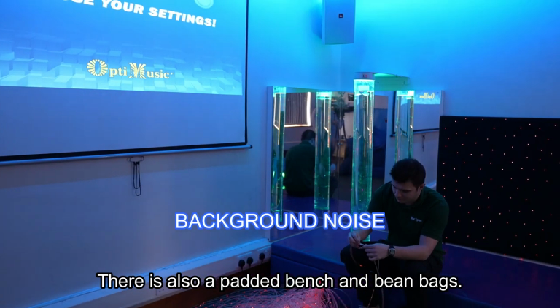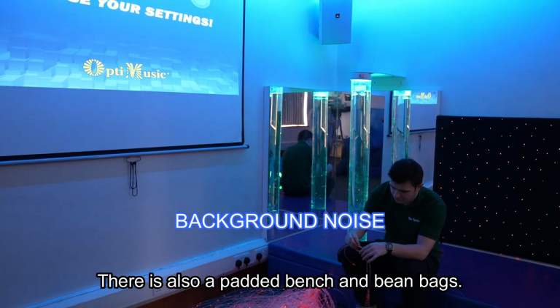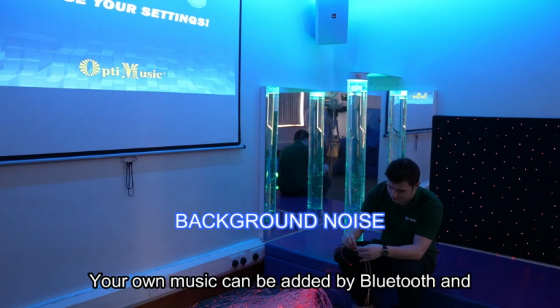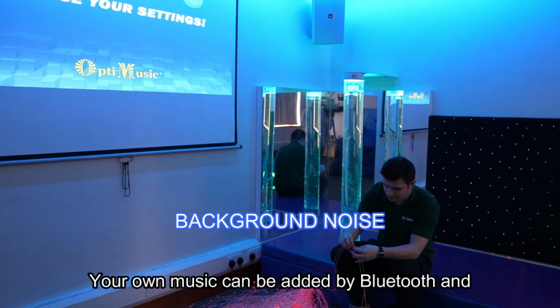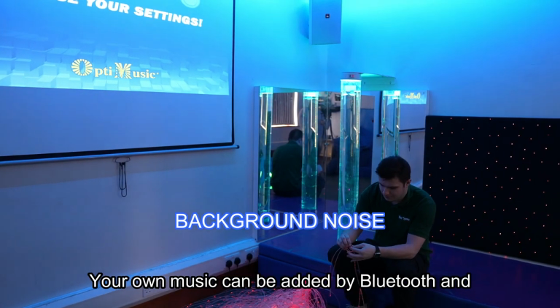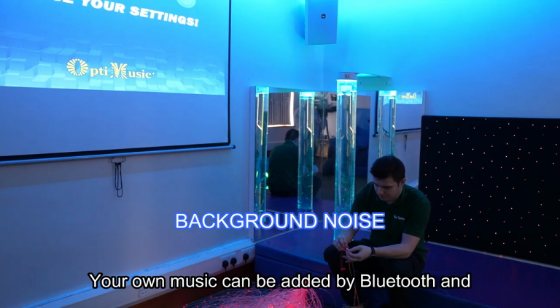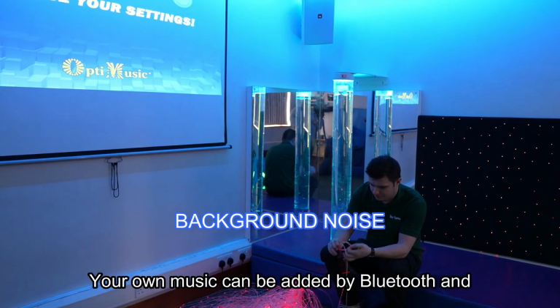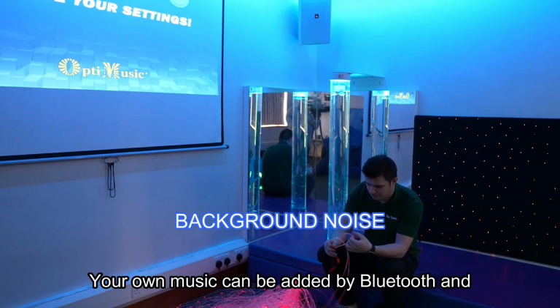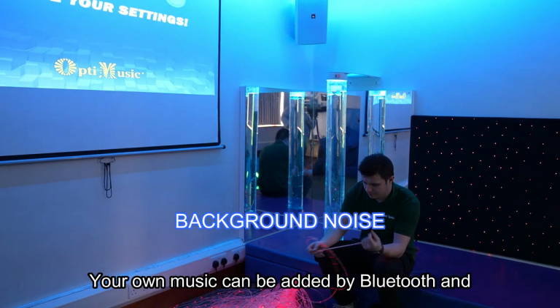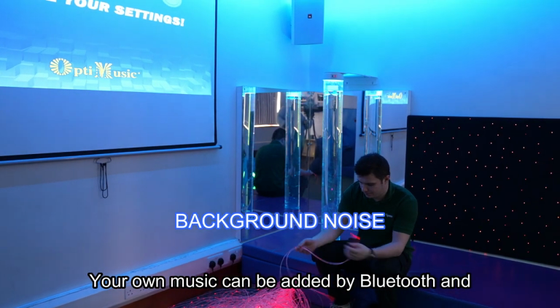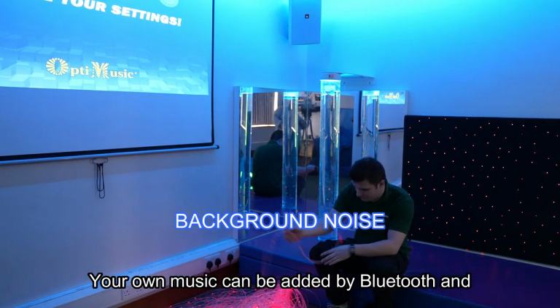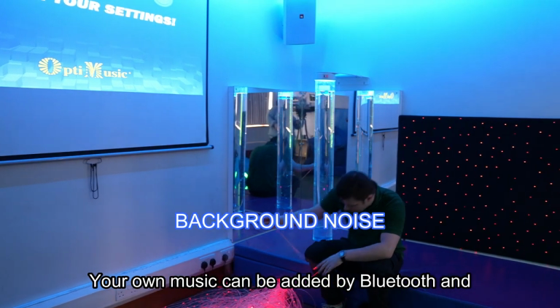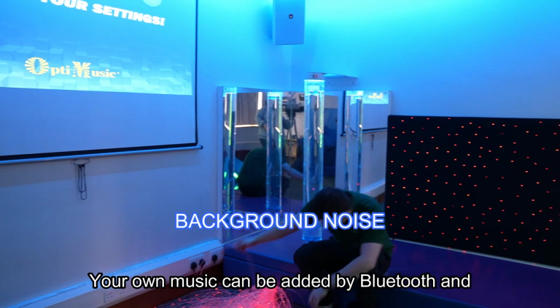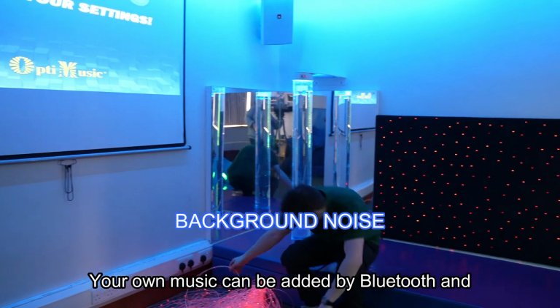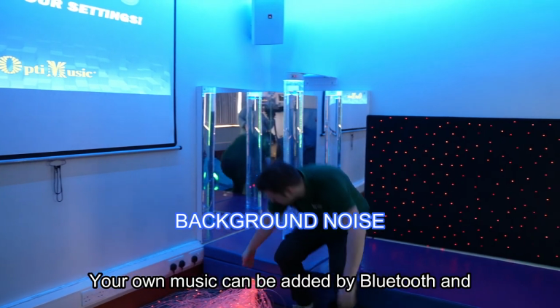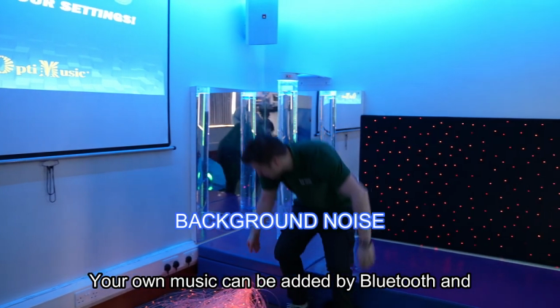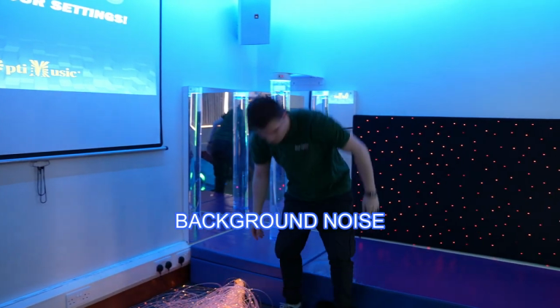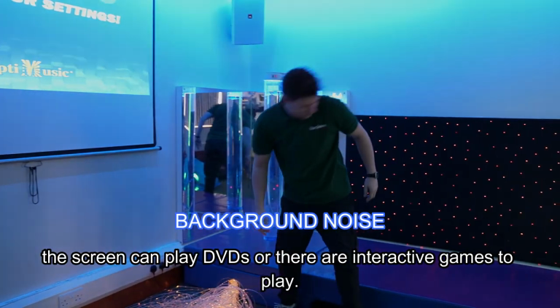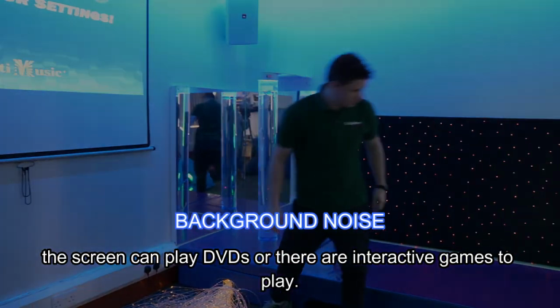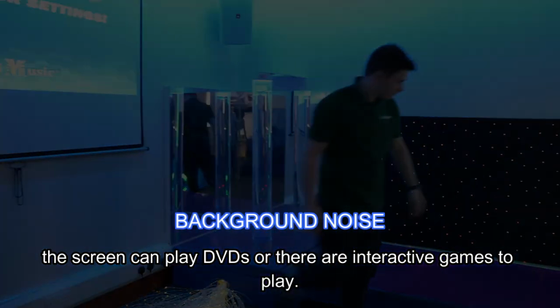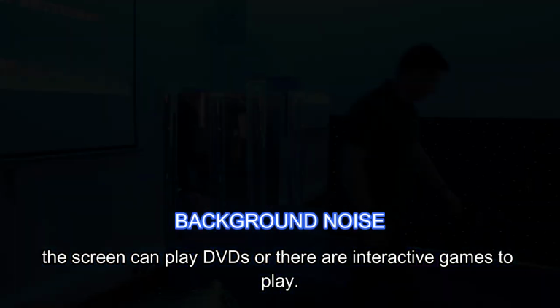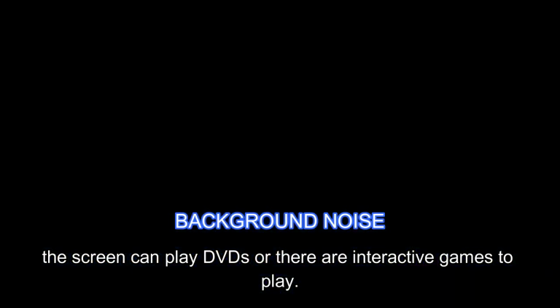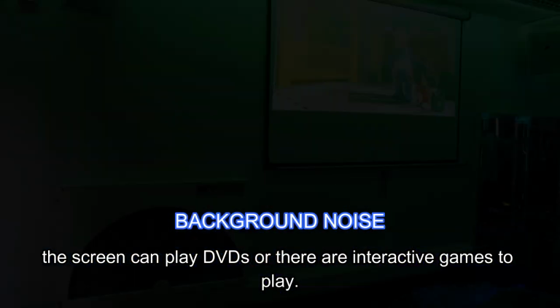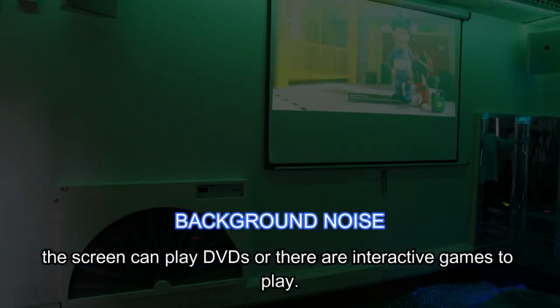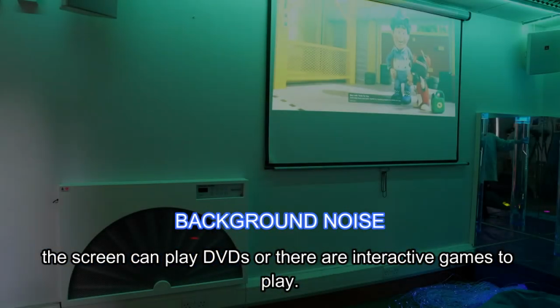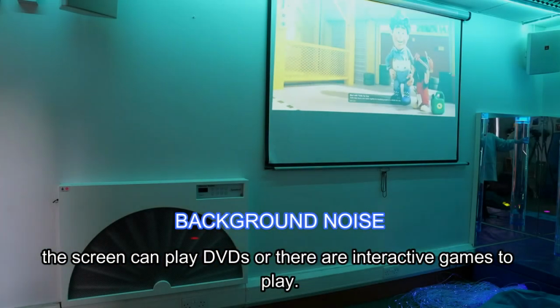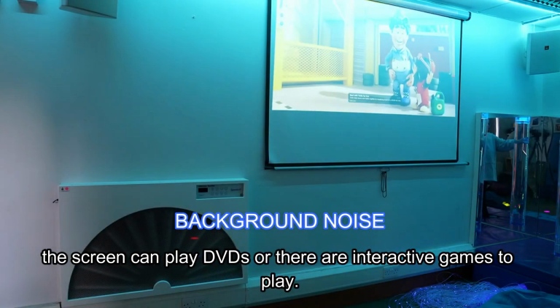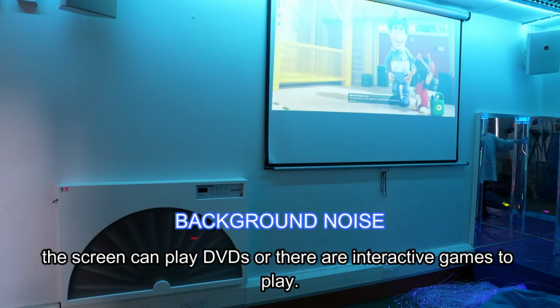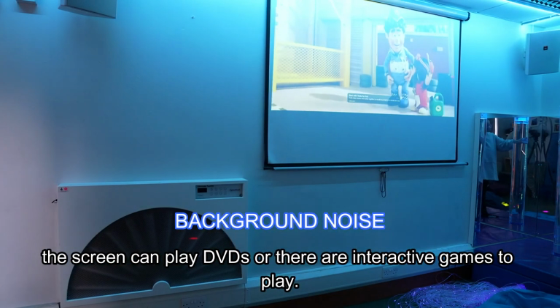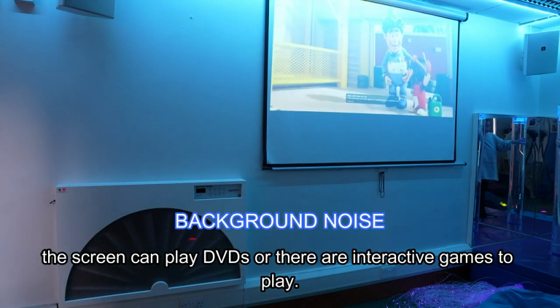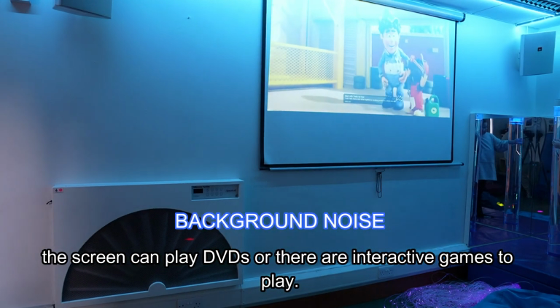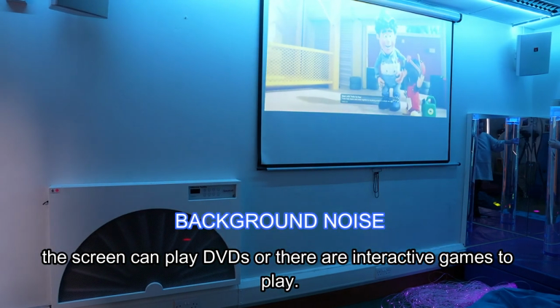Your own music can be connected by Bluetooth and the screen can play DVDs, or there are interactive games to play.